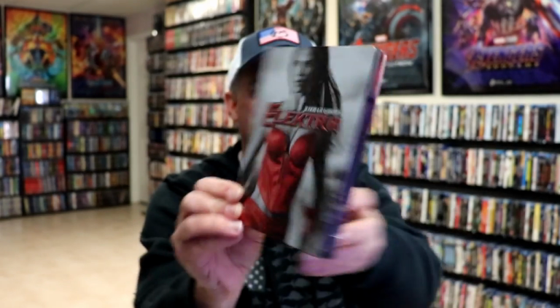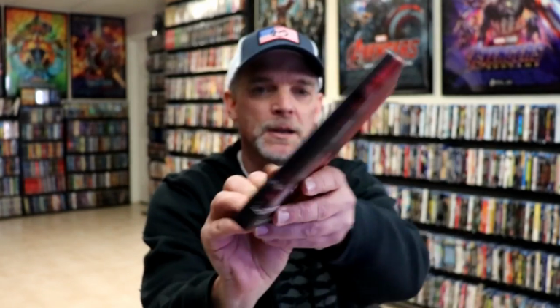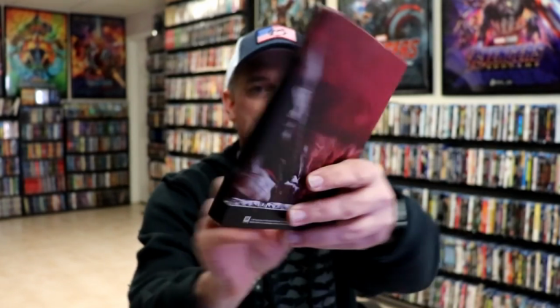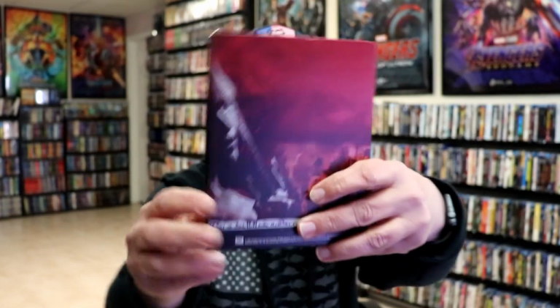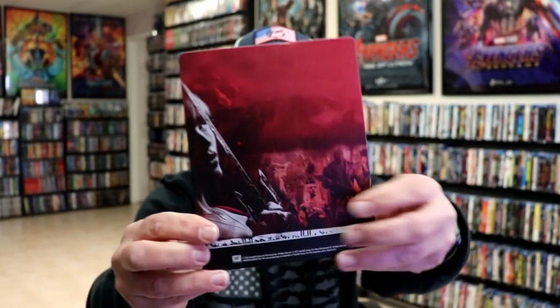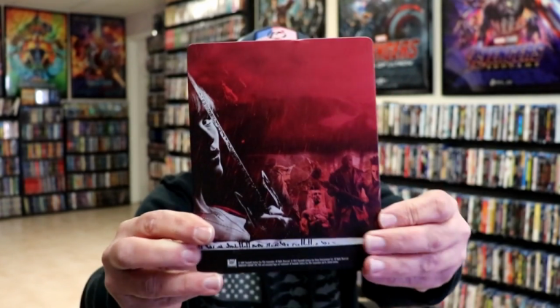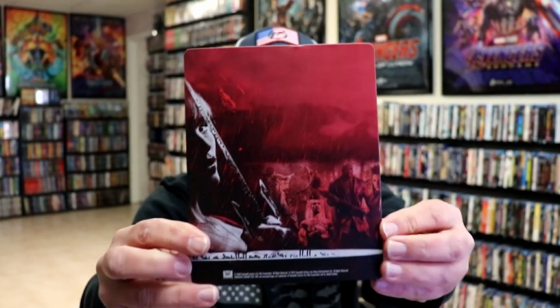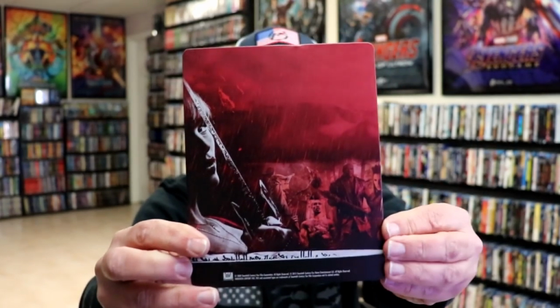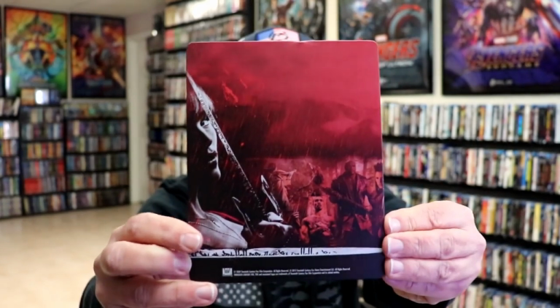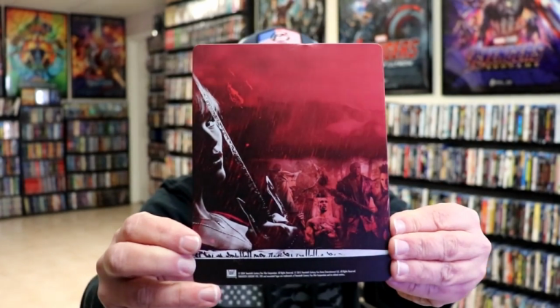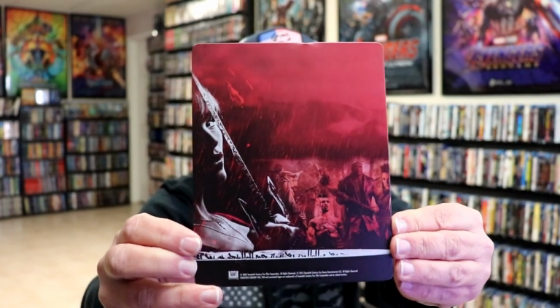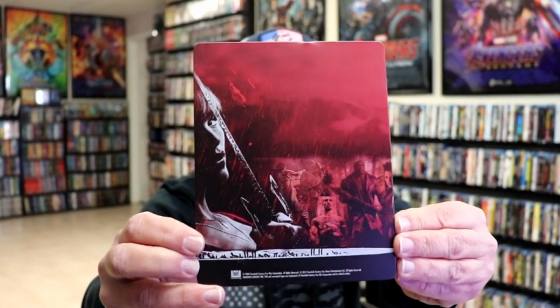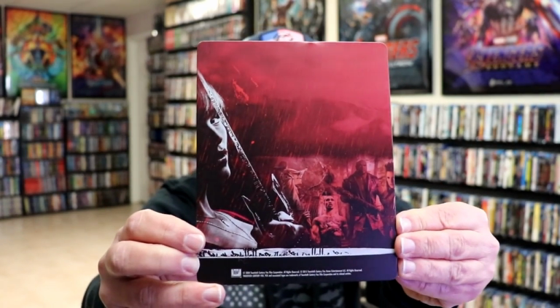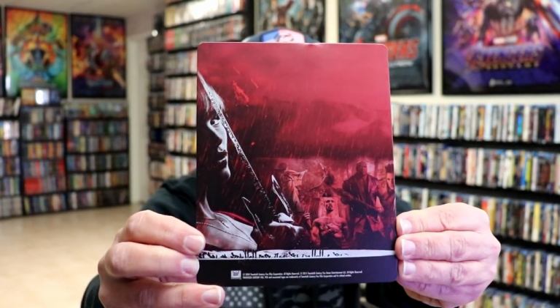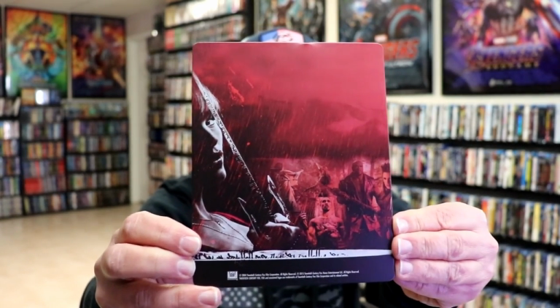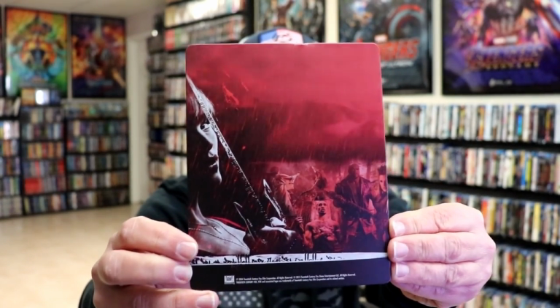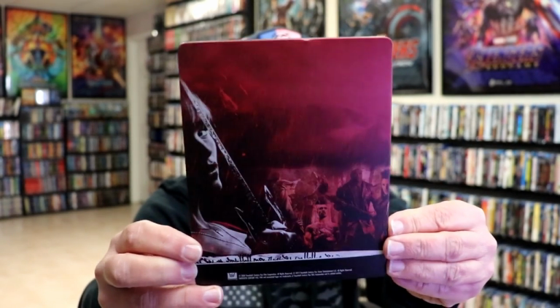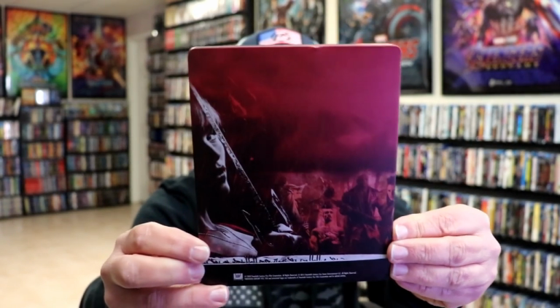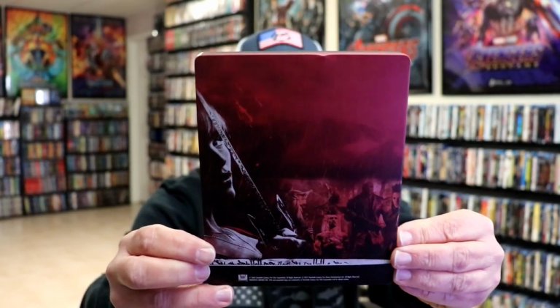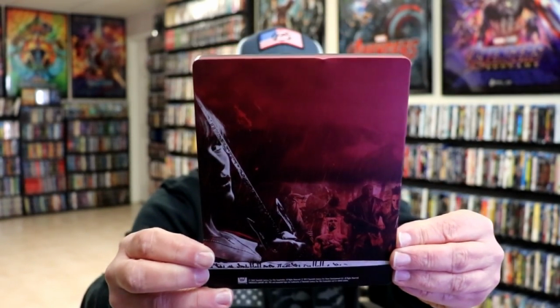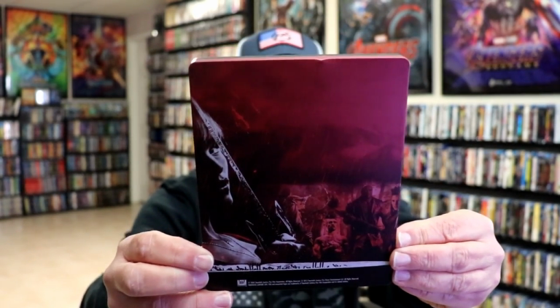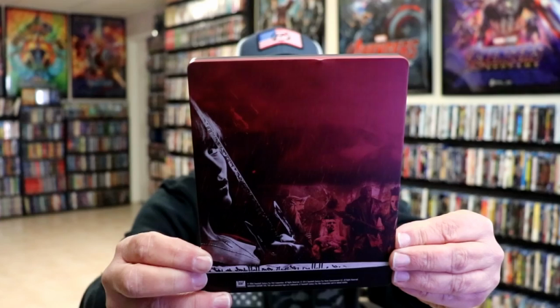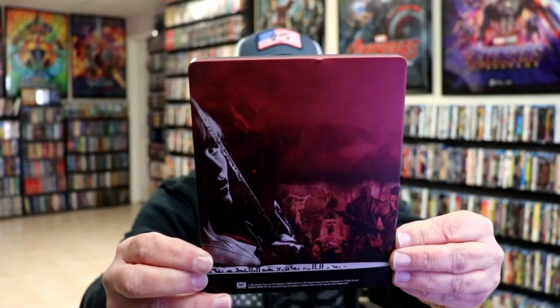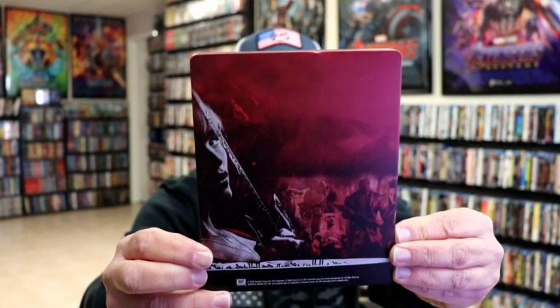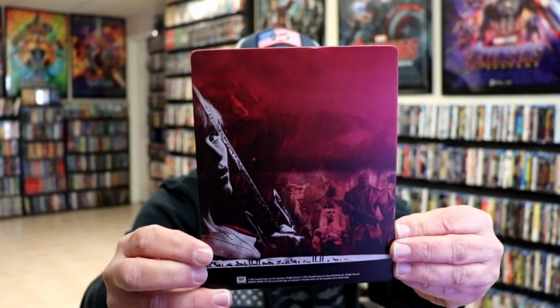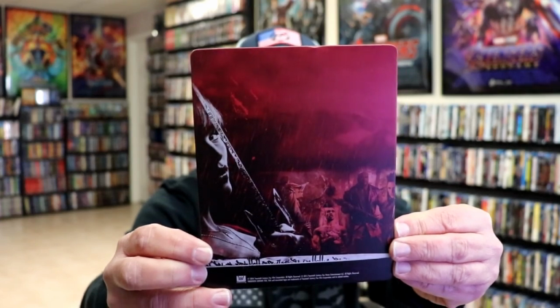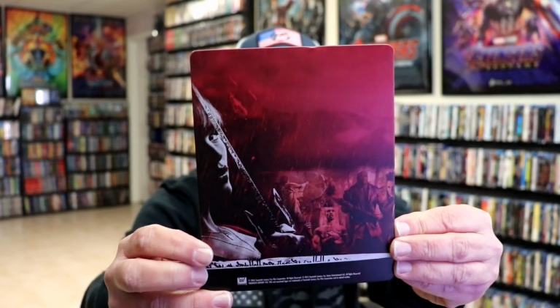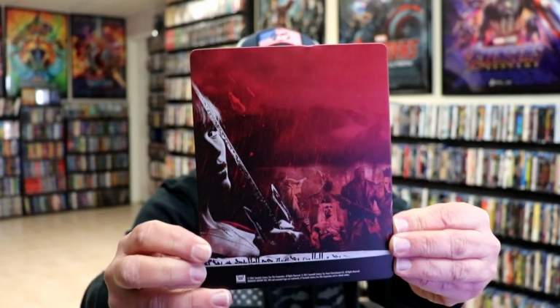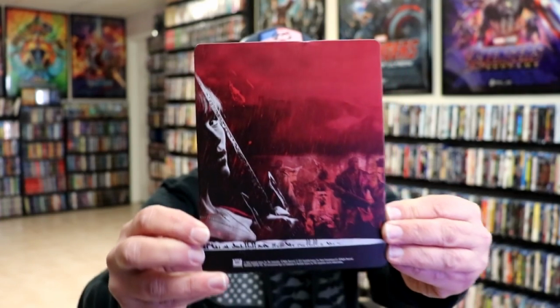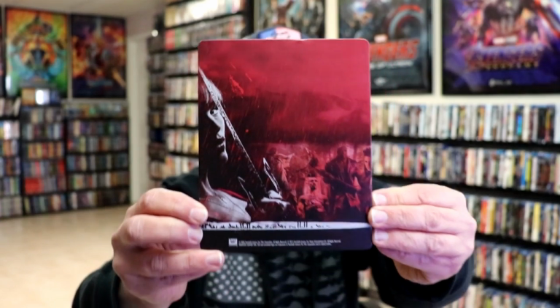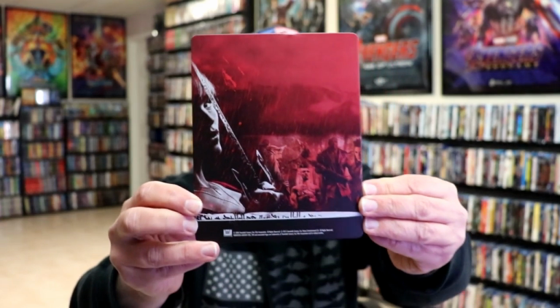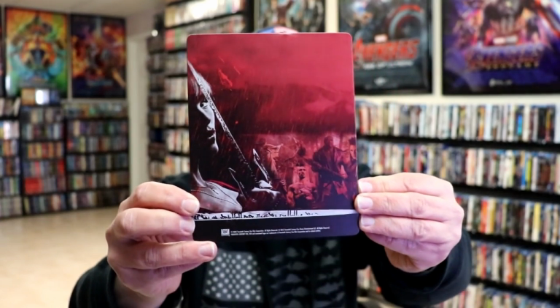And here's the back. We do have a ding at the top, which is unfortunate.